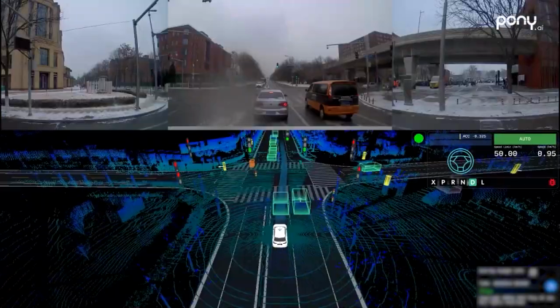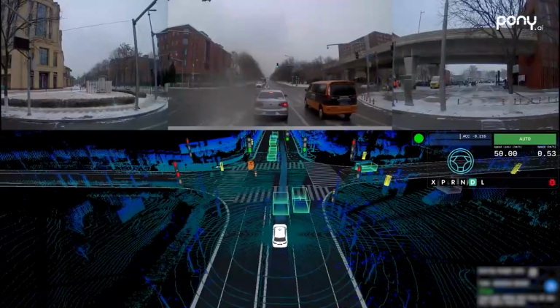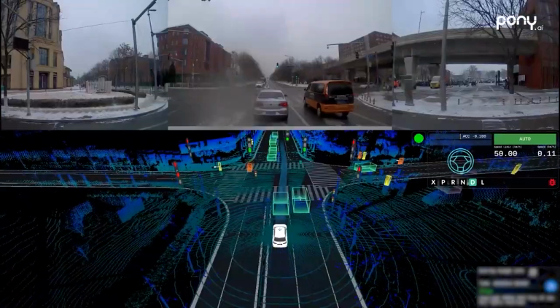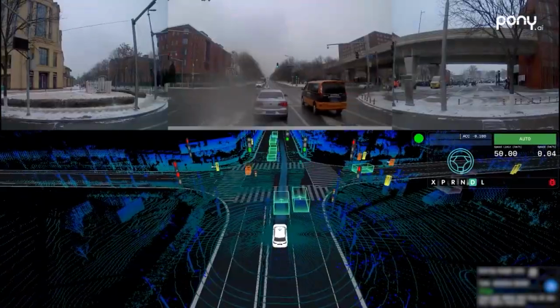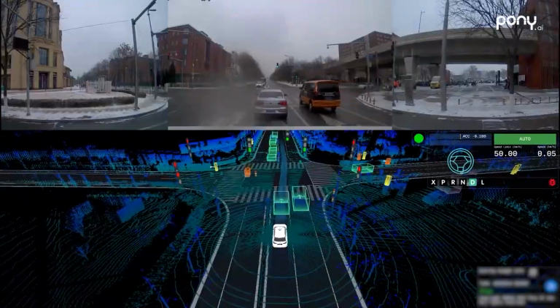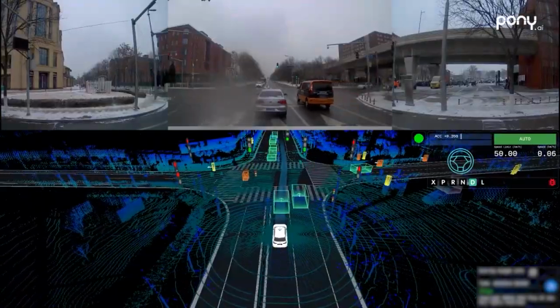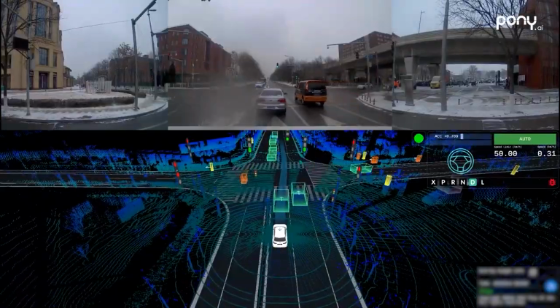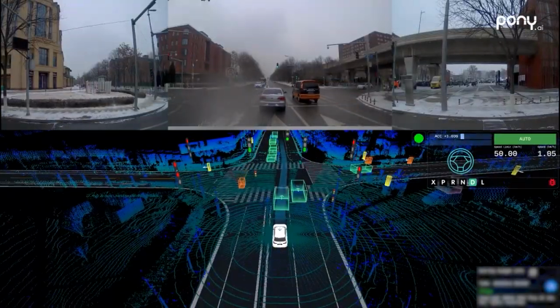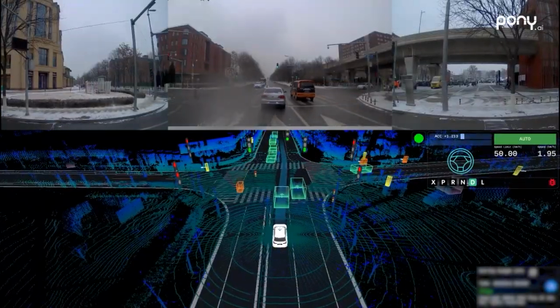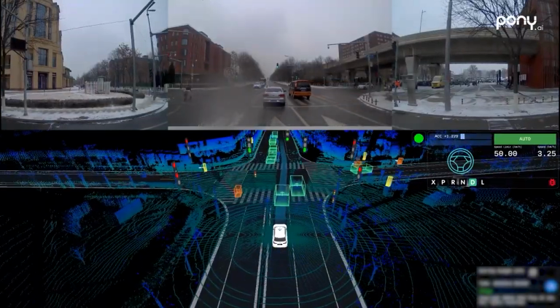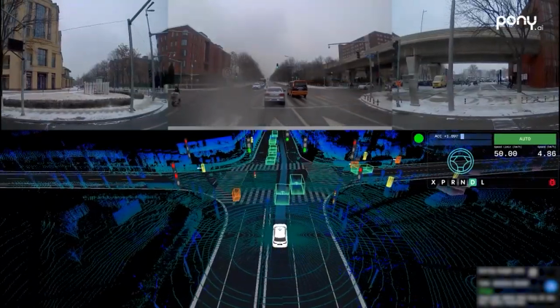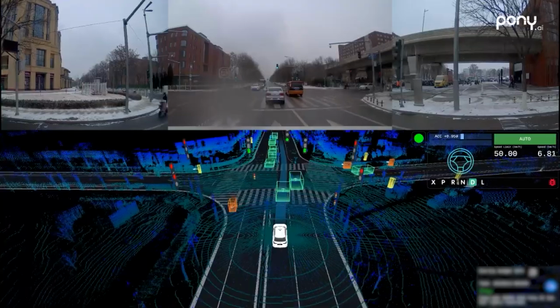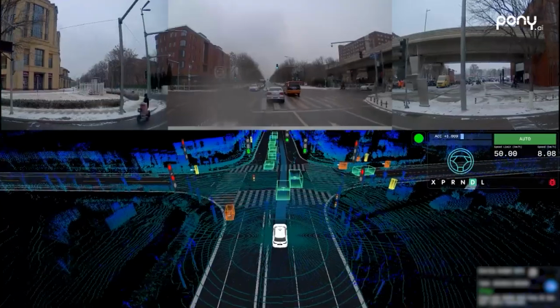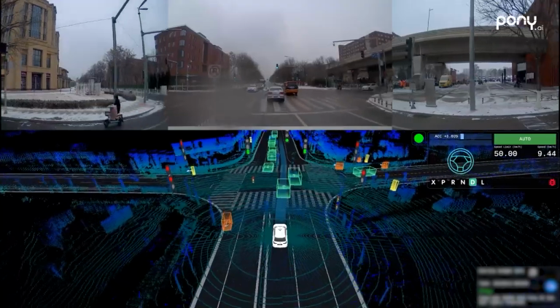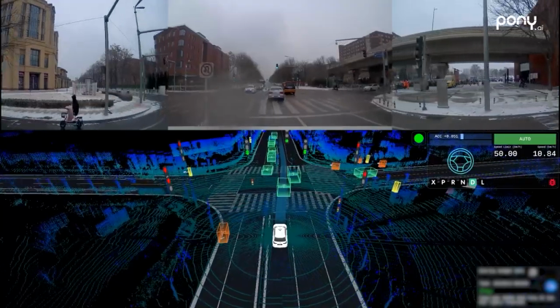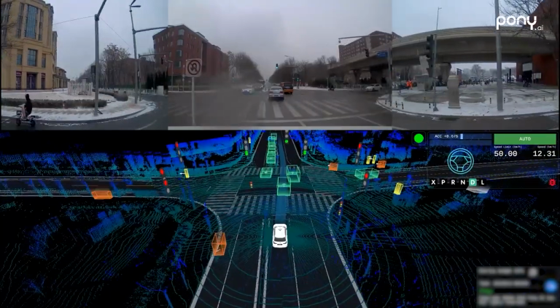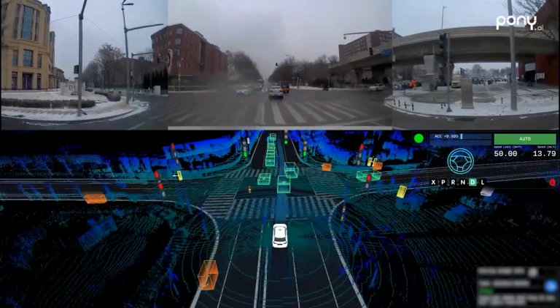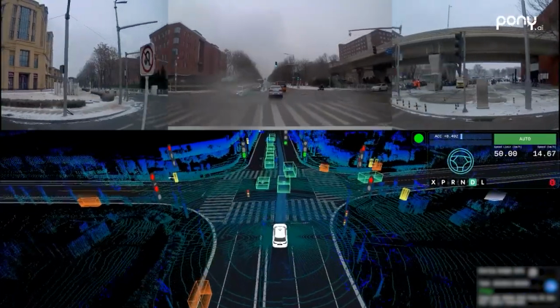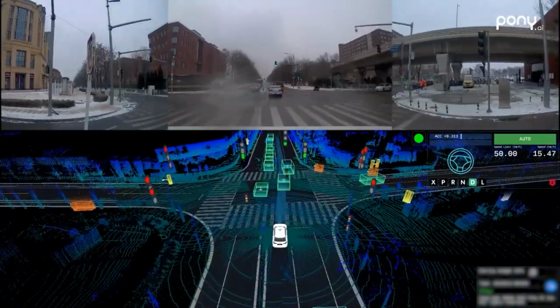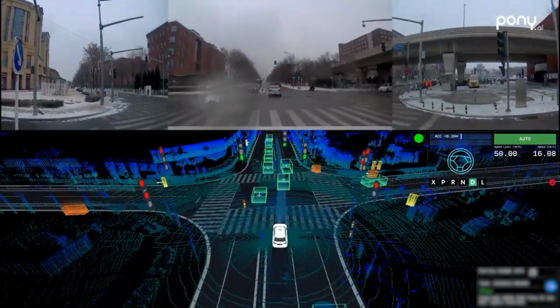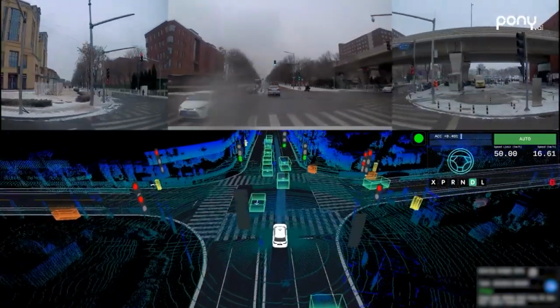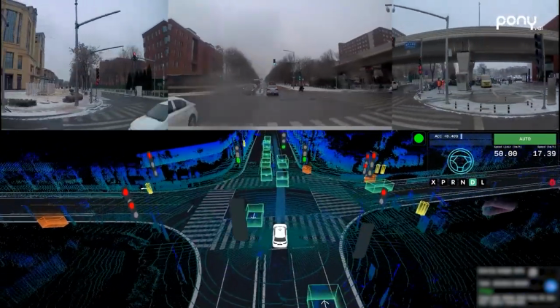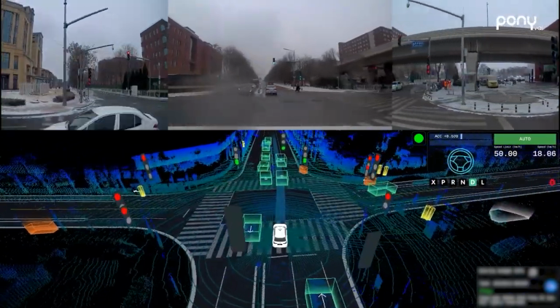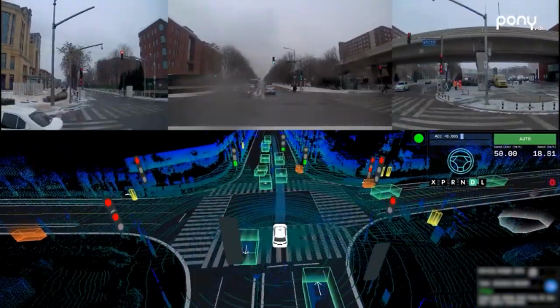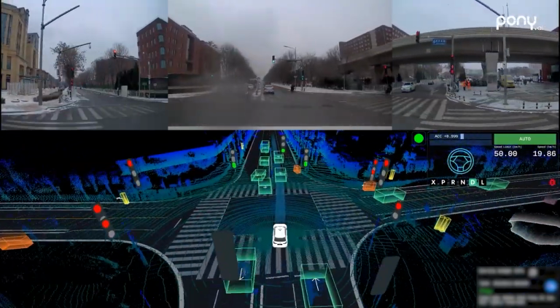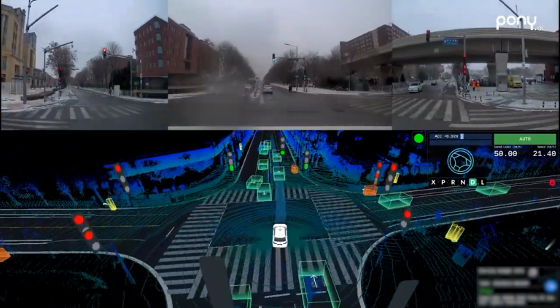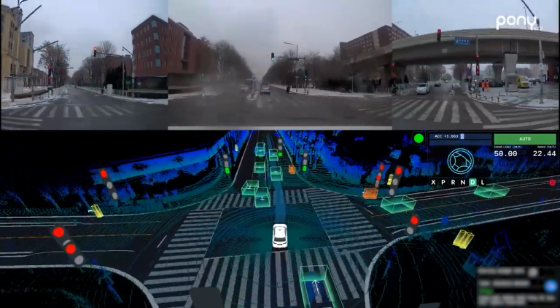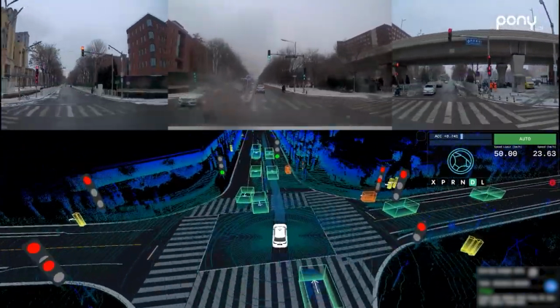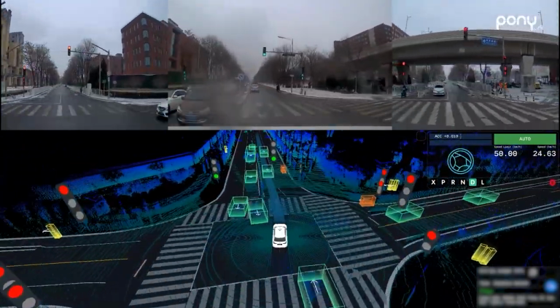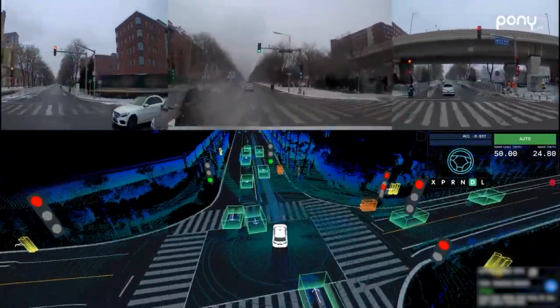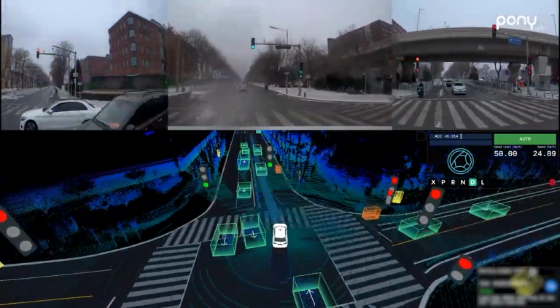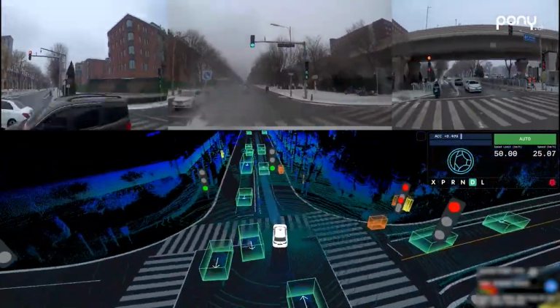This is an unprotected left turn intersection. We go straight ahead and slightly to the right to avoid the vehicles waiting to turn left.